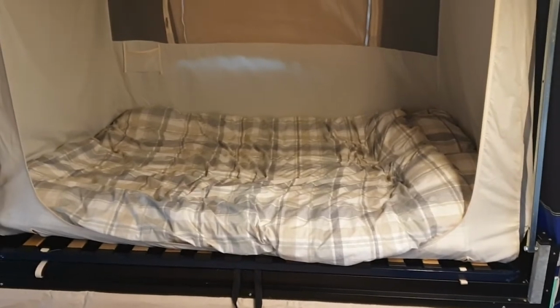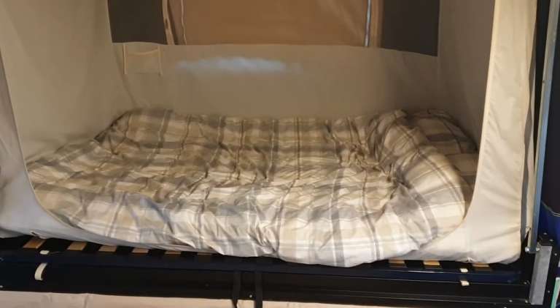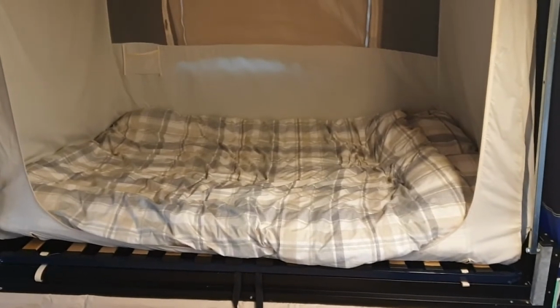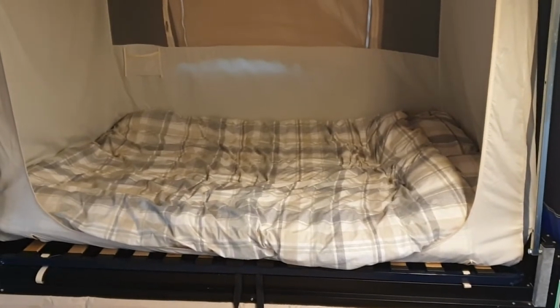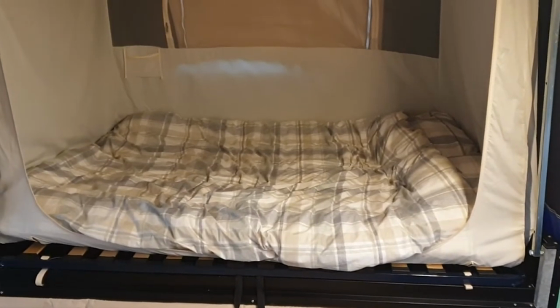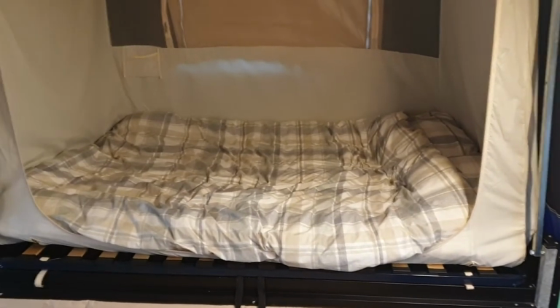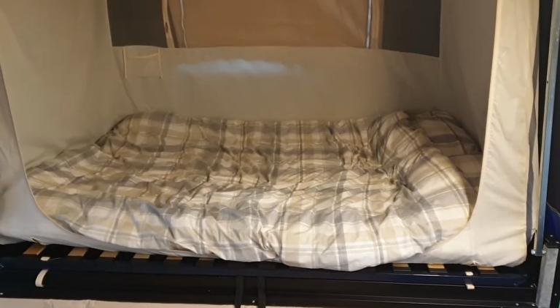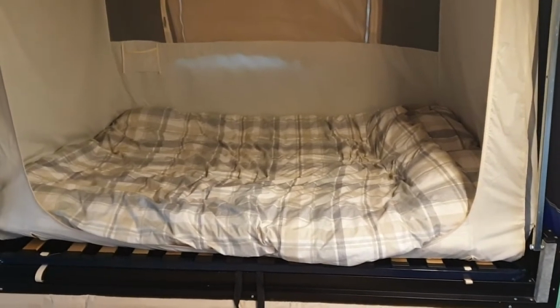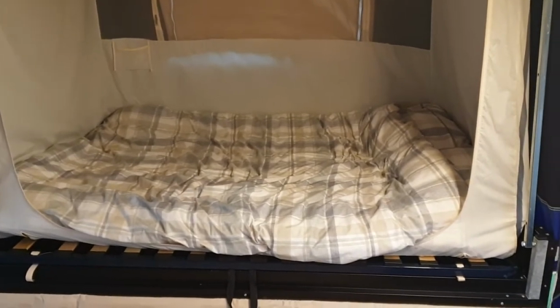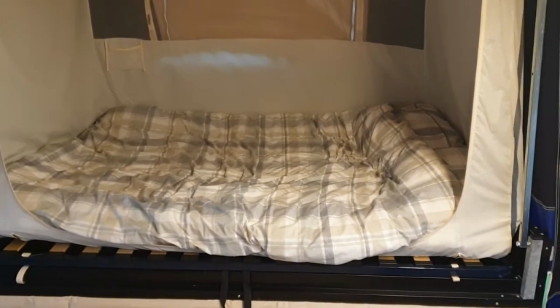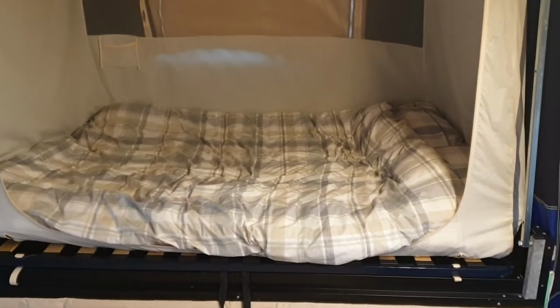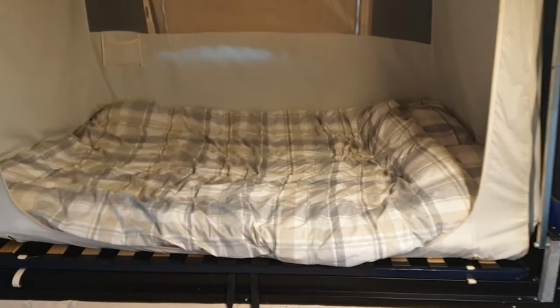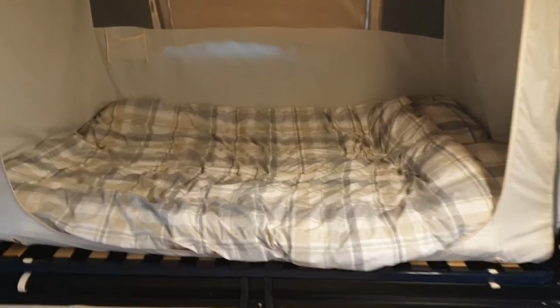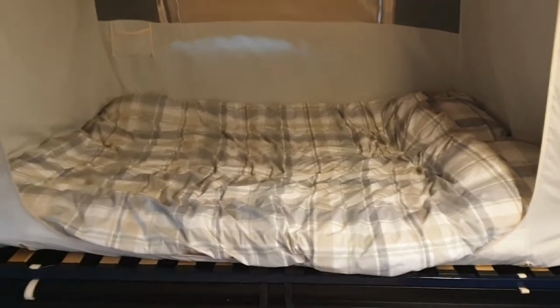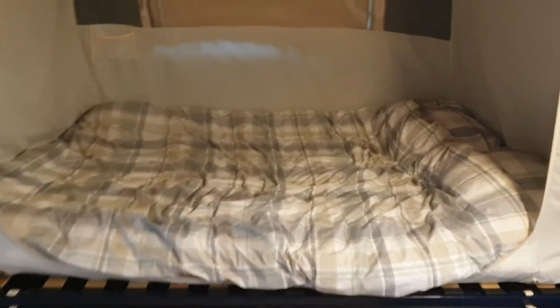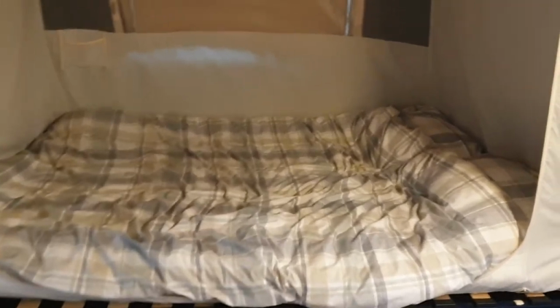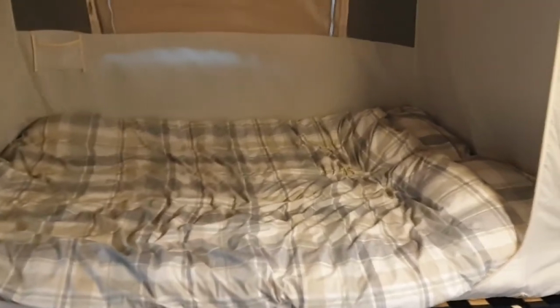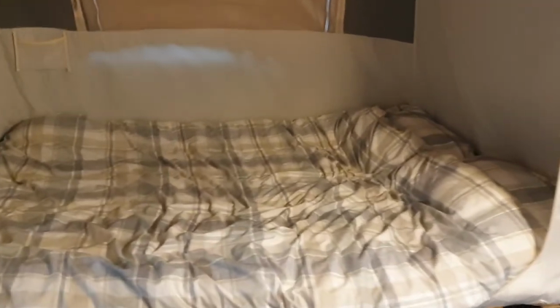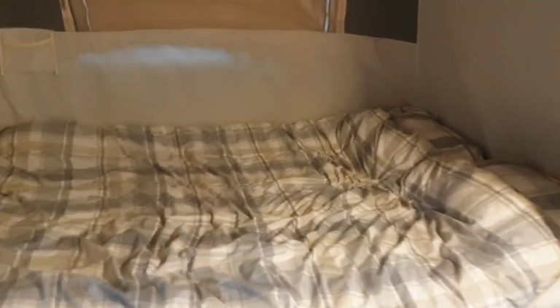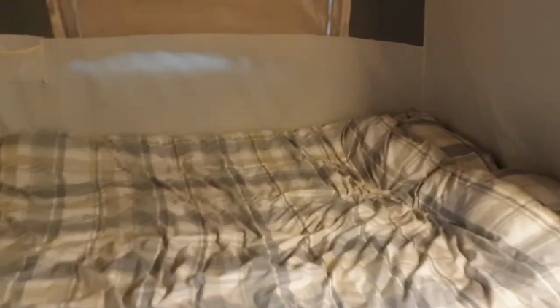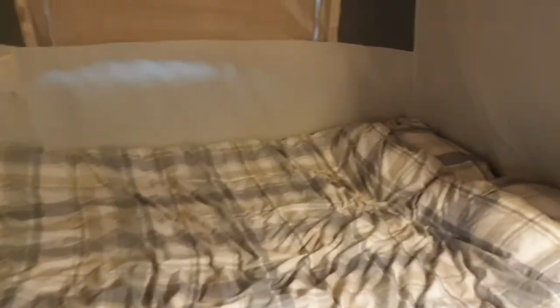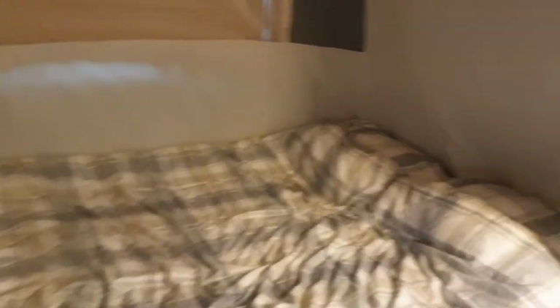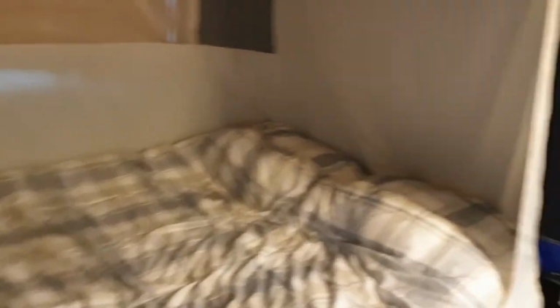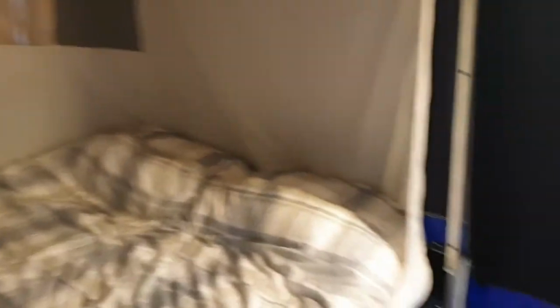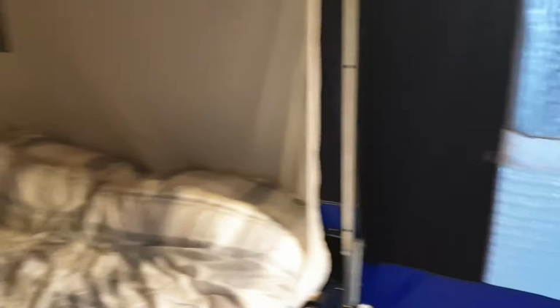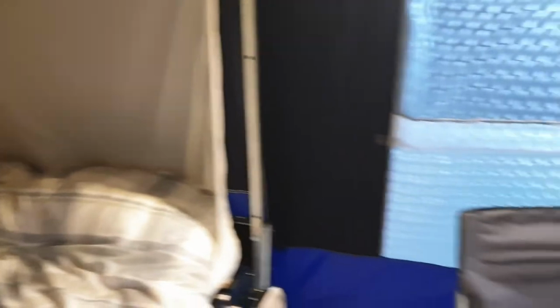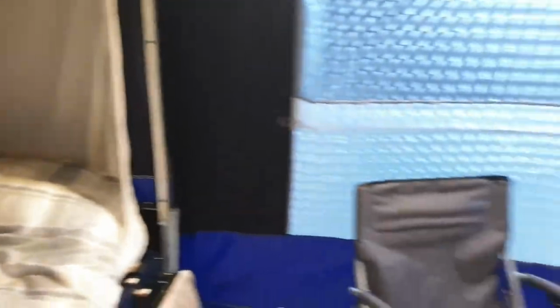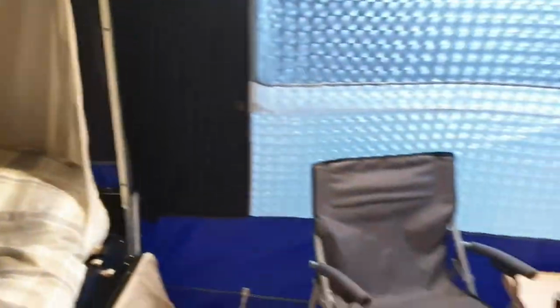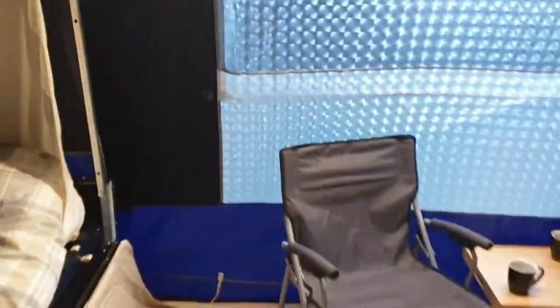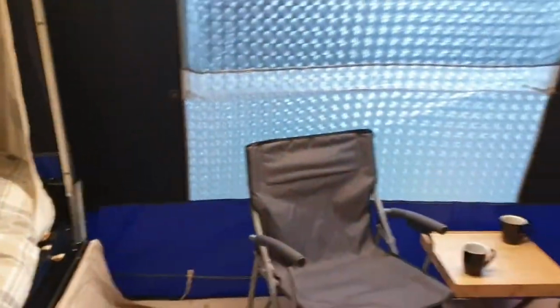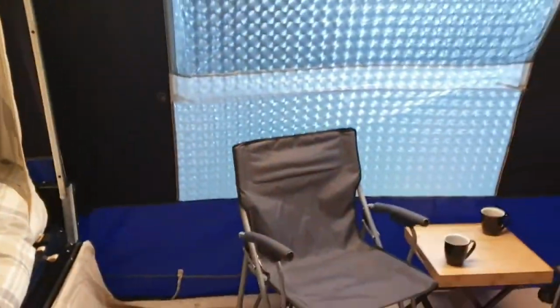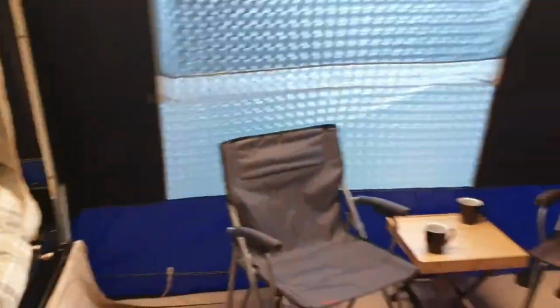There's your spacious double bed. We'll just go back out so you can see it again.